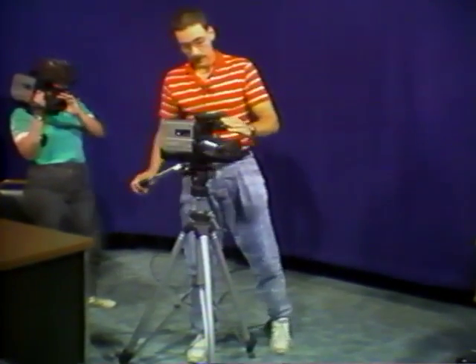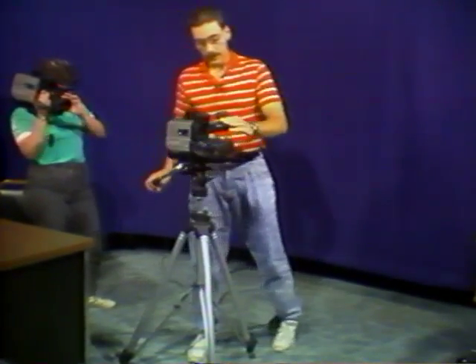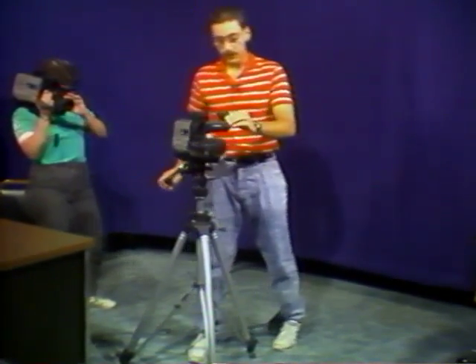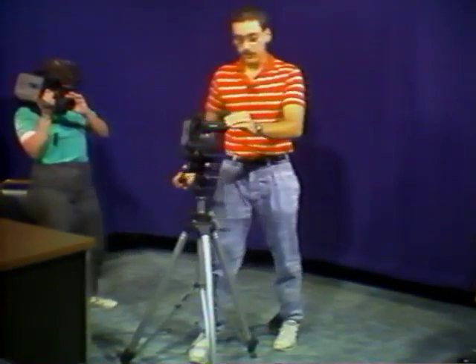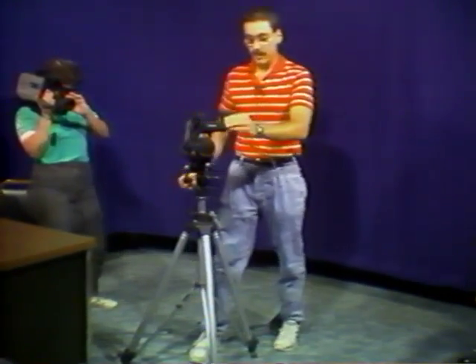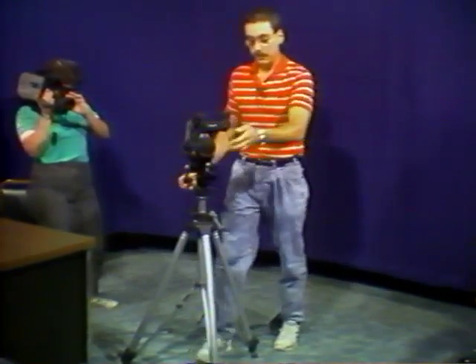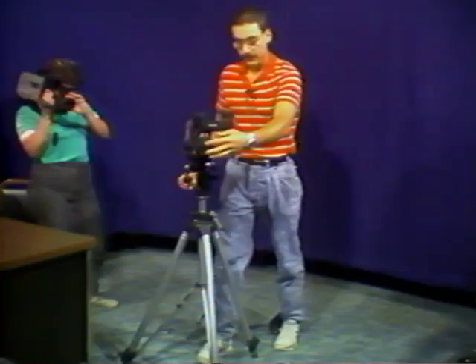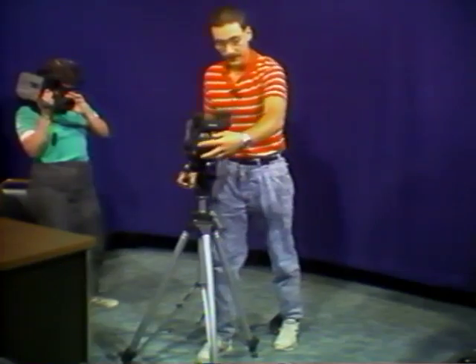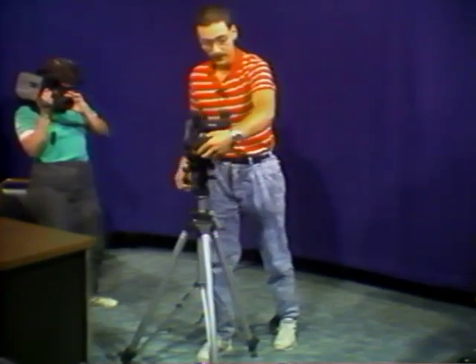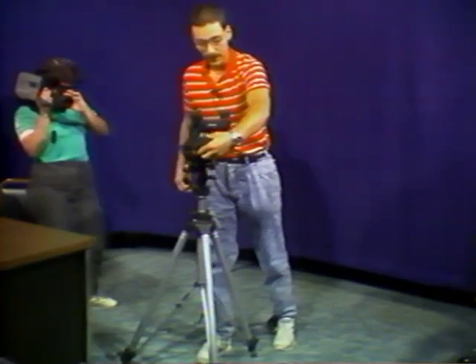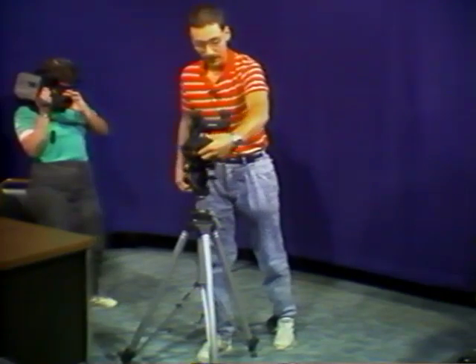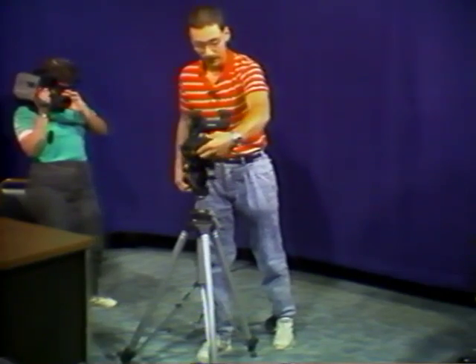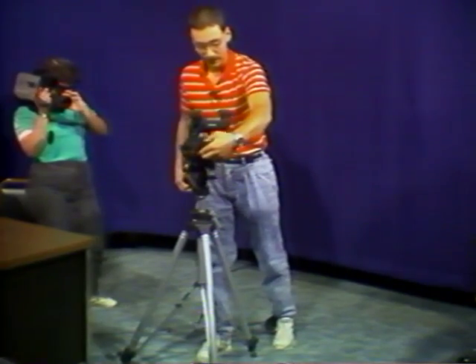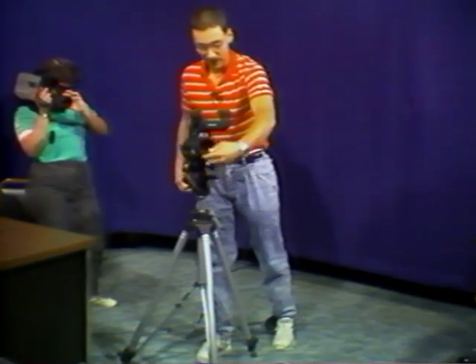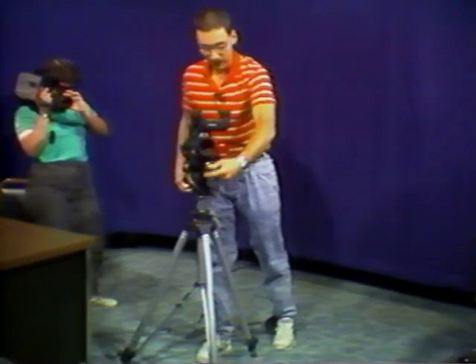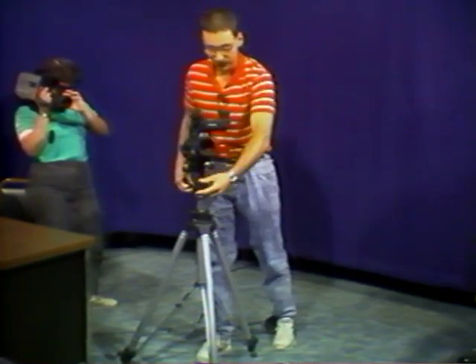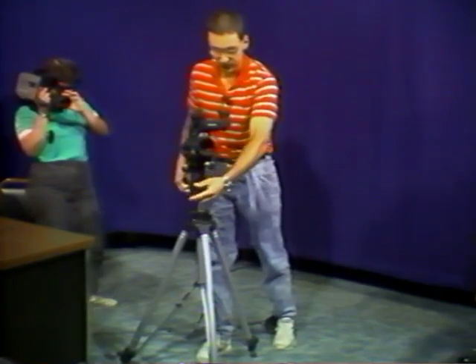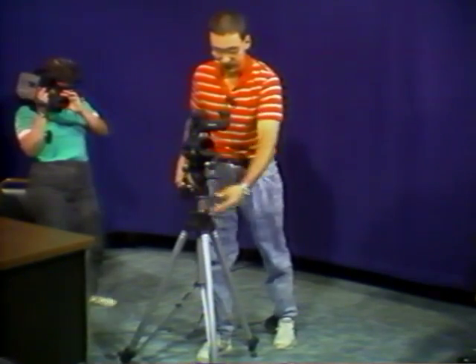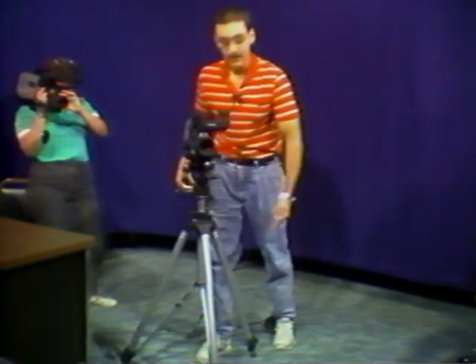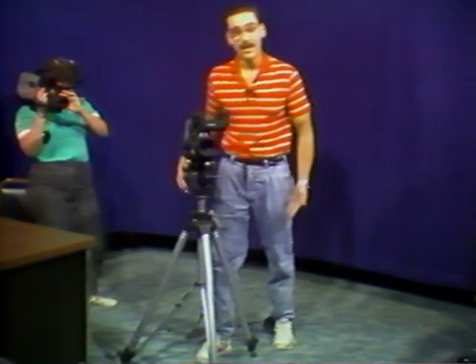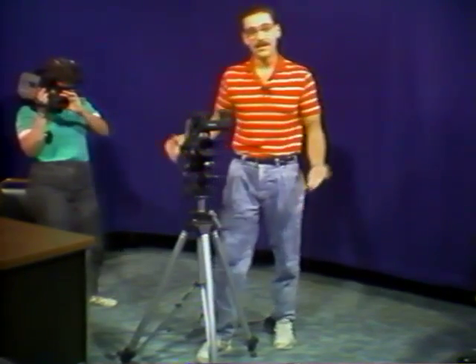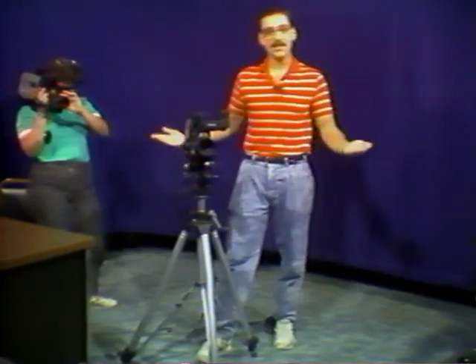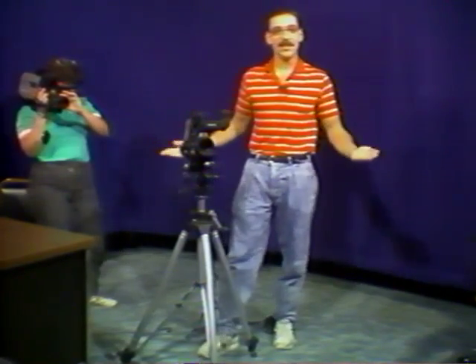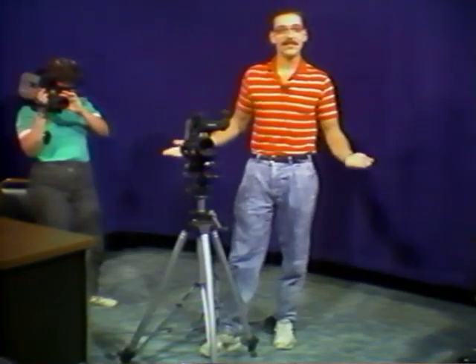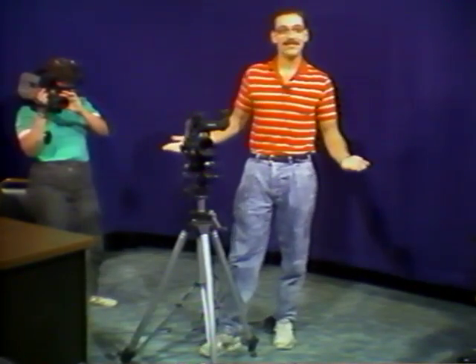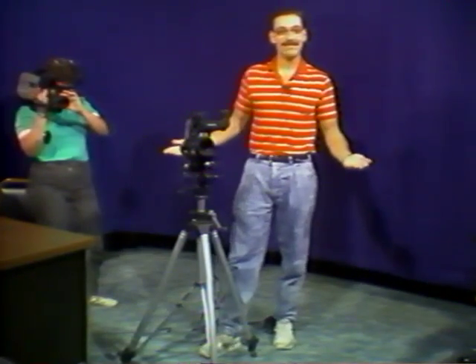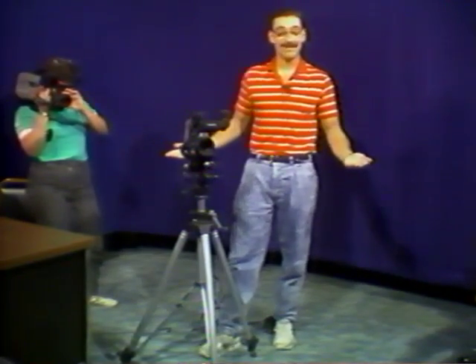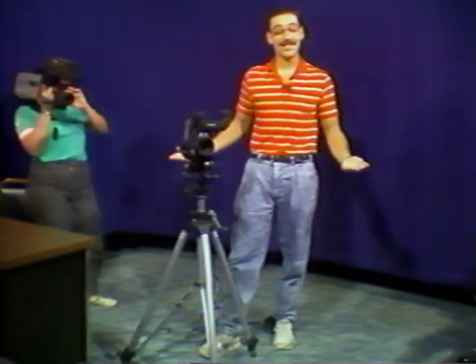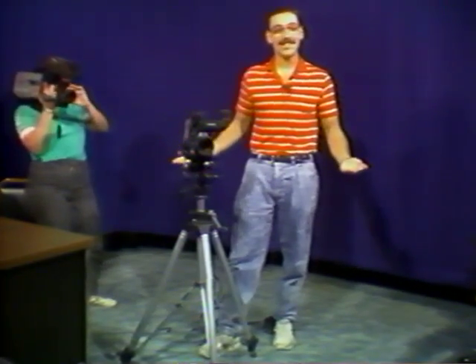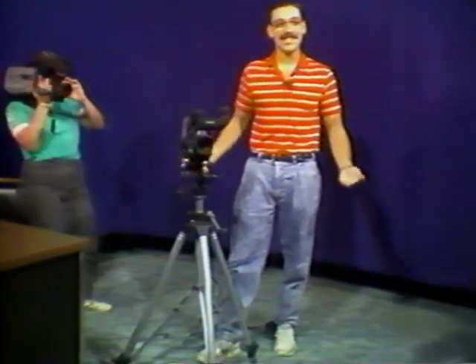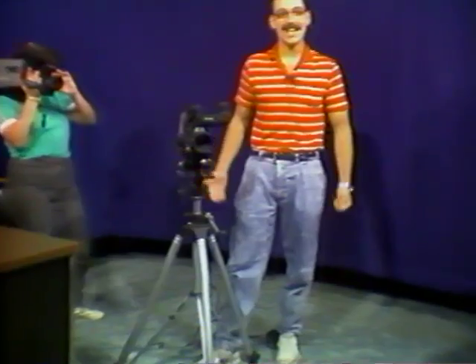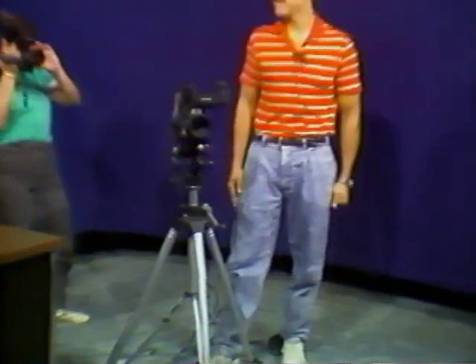Then you load your tape, take your lens cap off, and you're set to go. It's as easy as that.